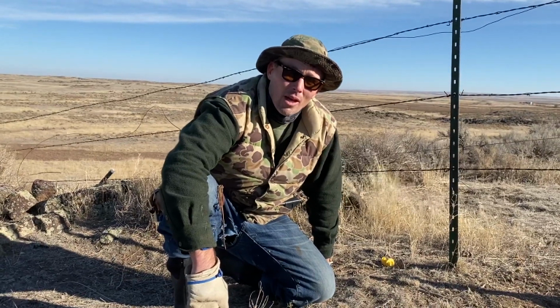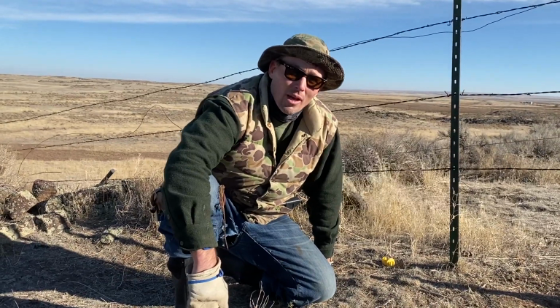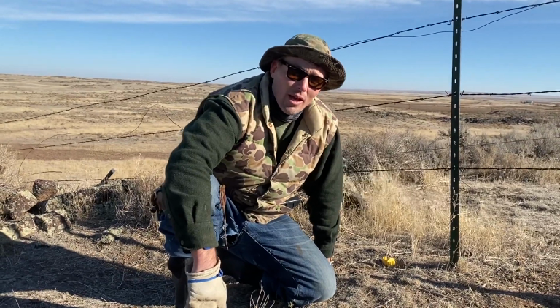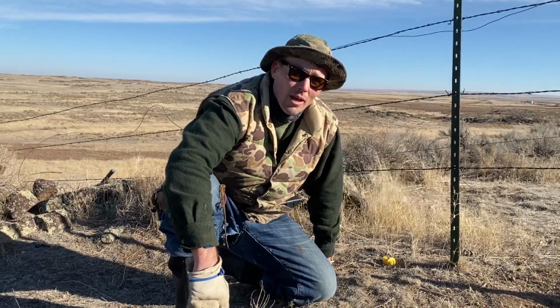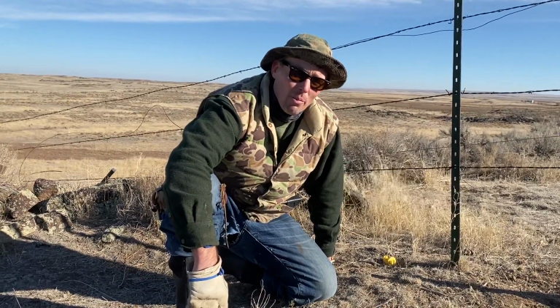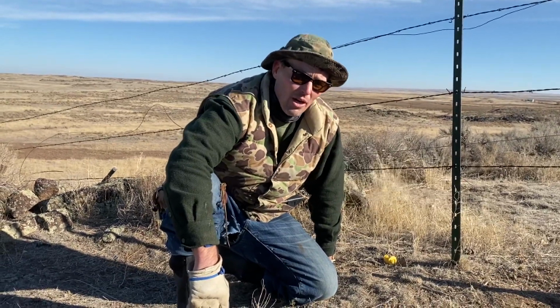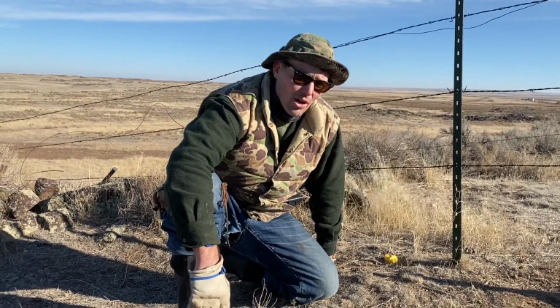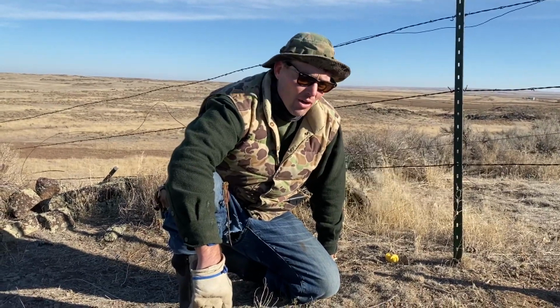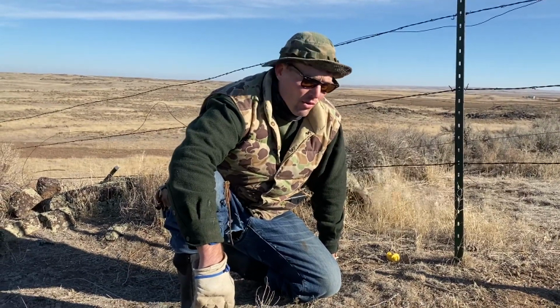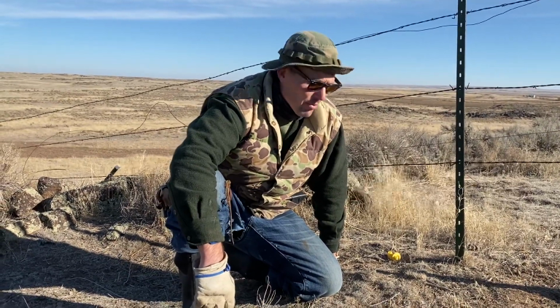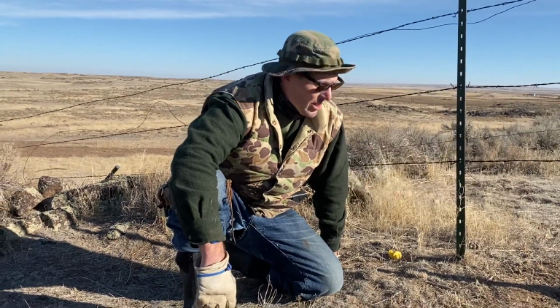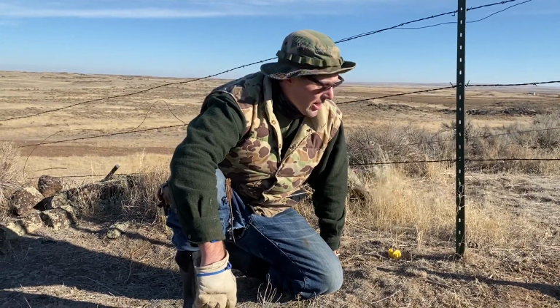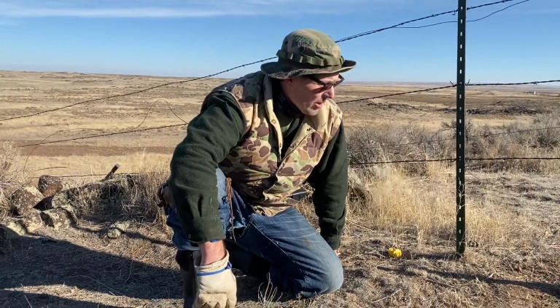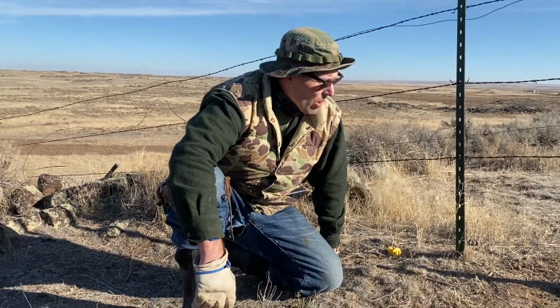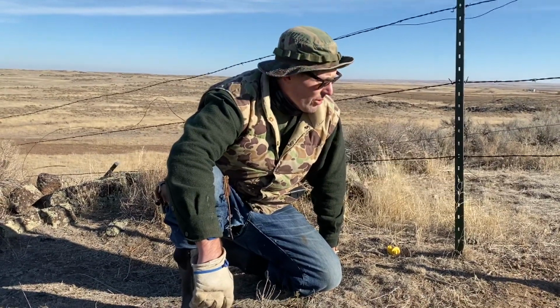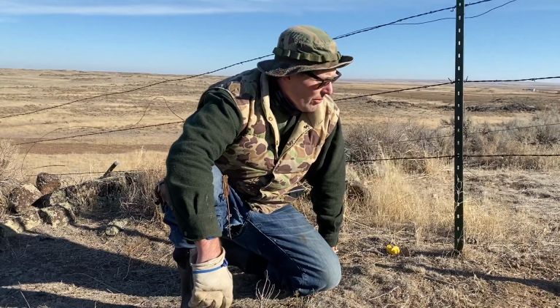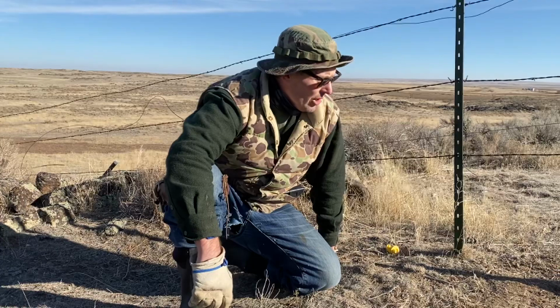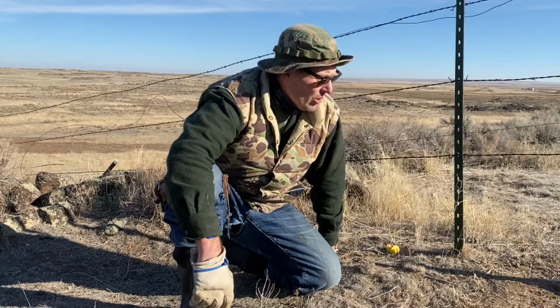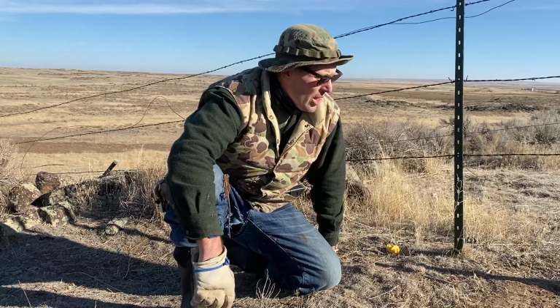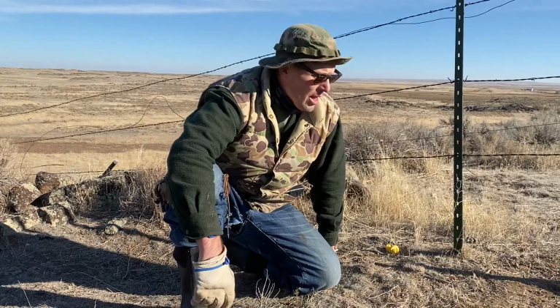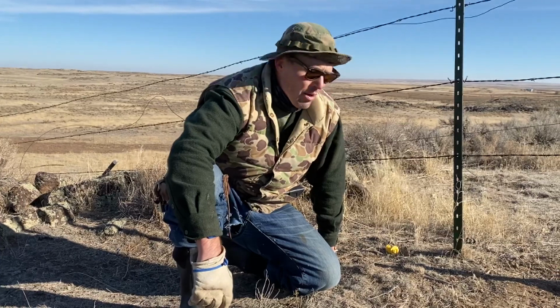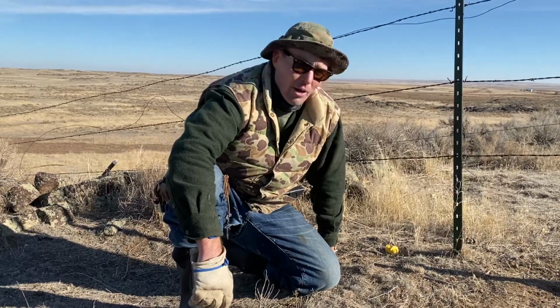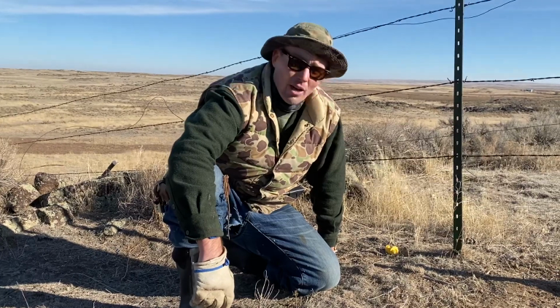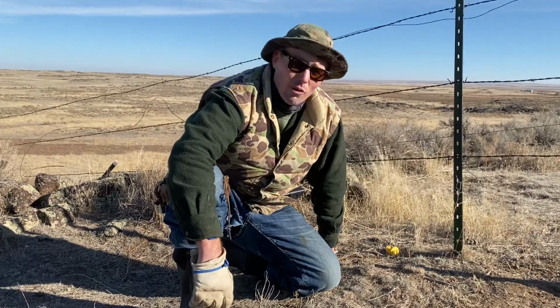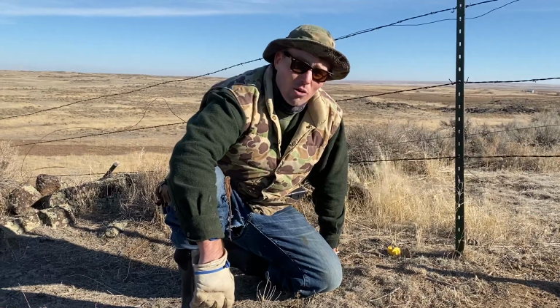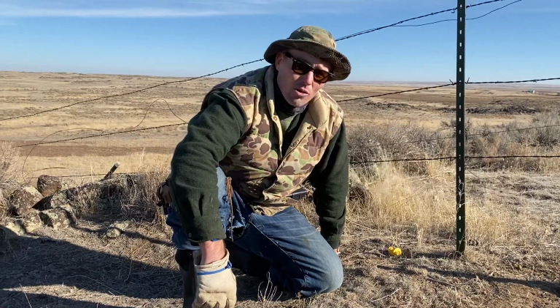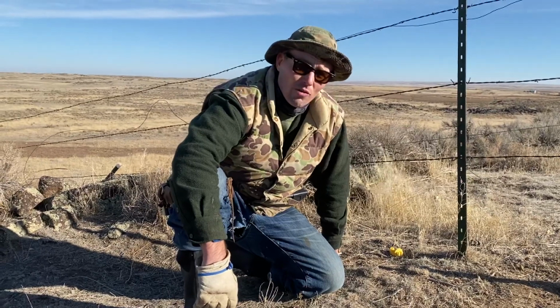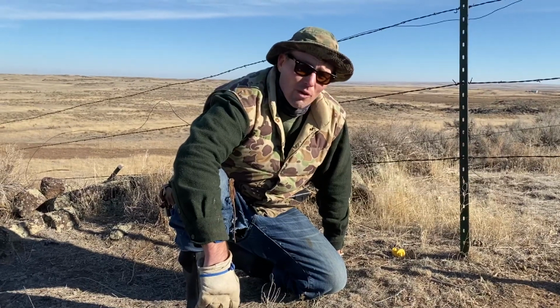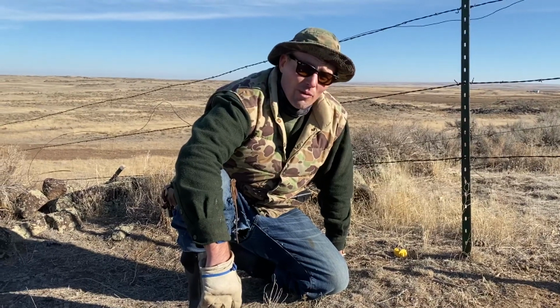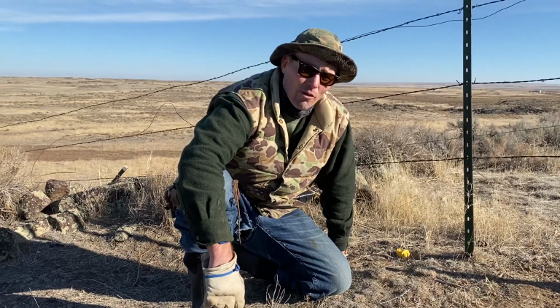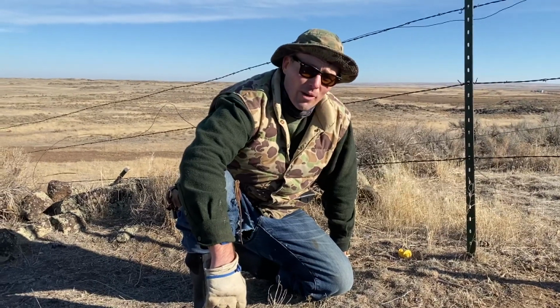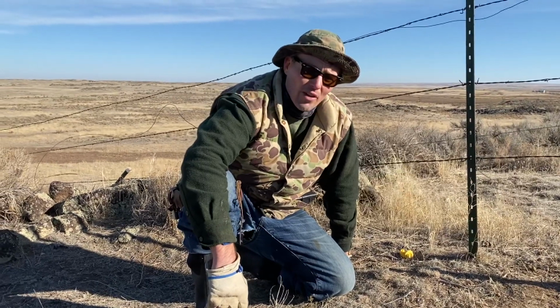Hey, Pete here, doing my second walkthrough video. My nephew Coulter is filming for me today.